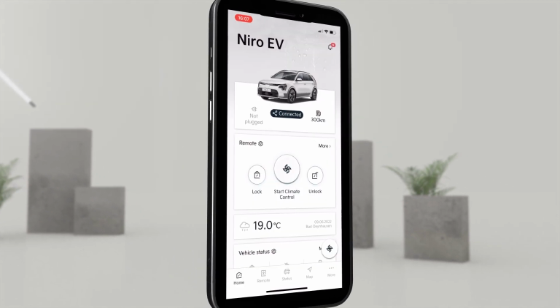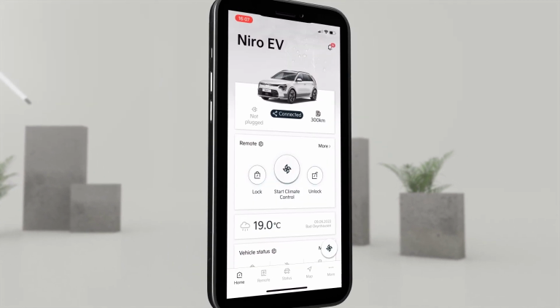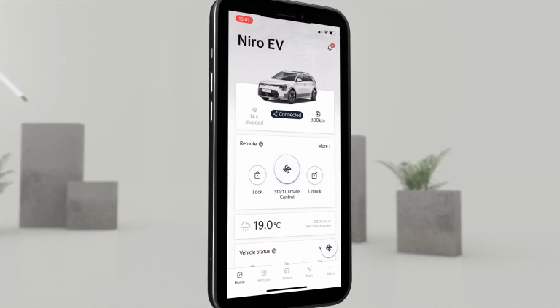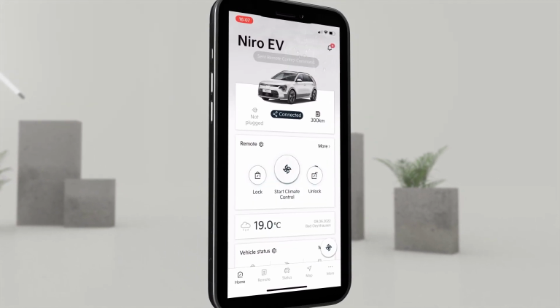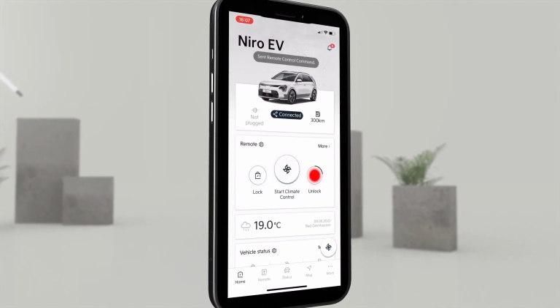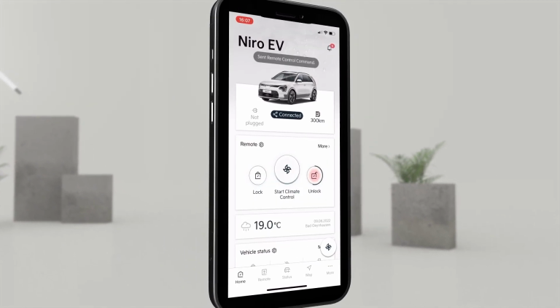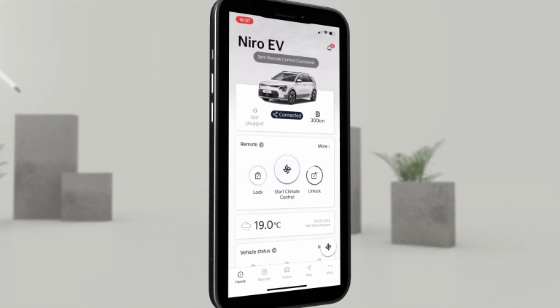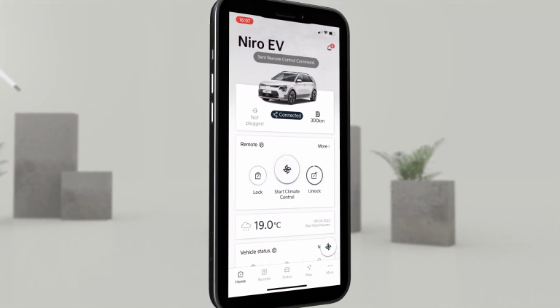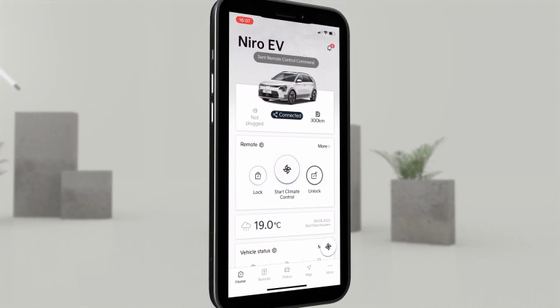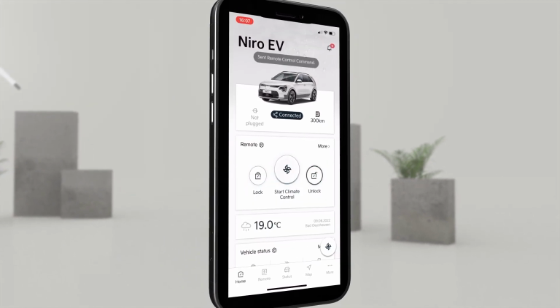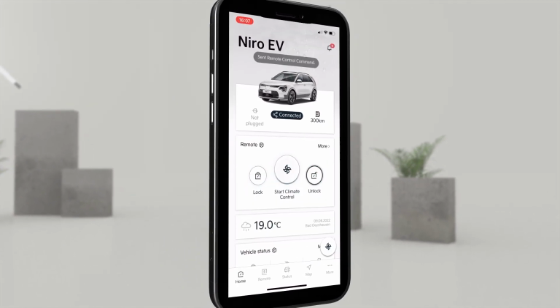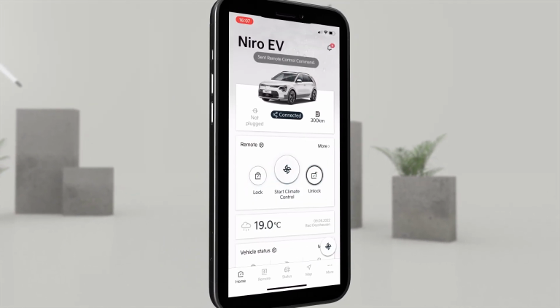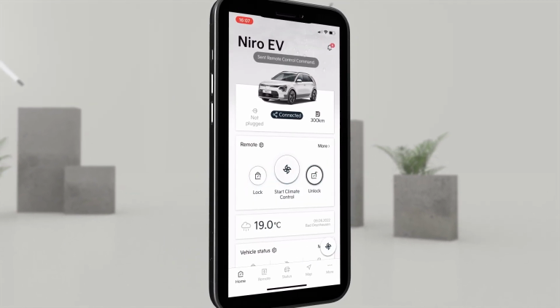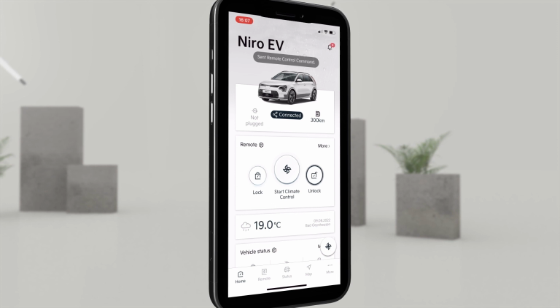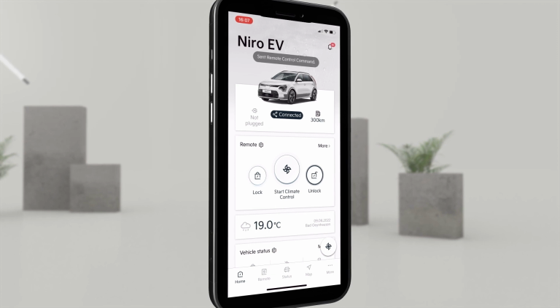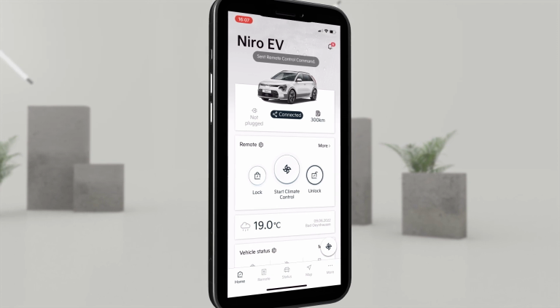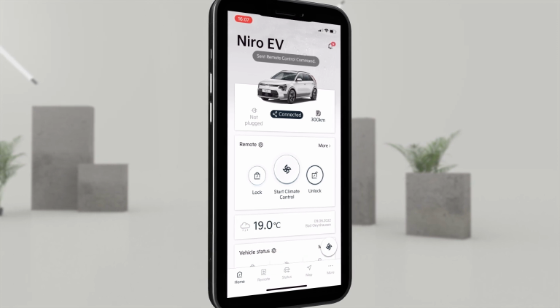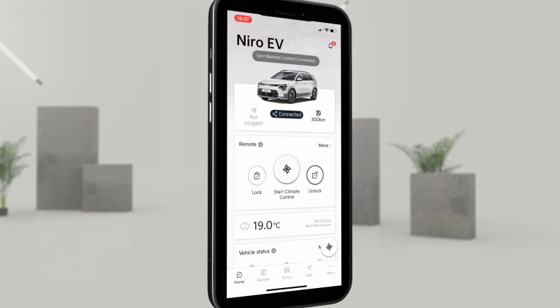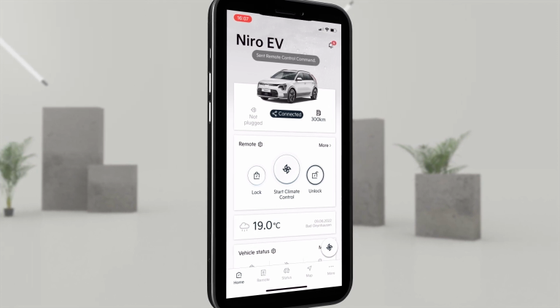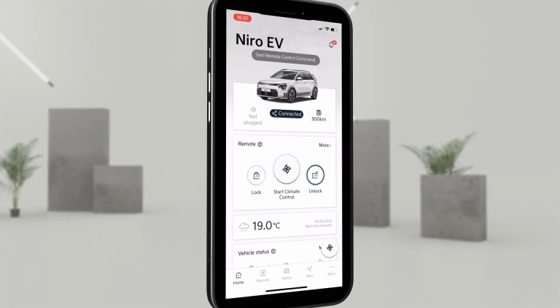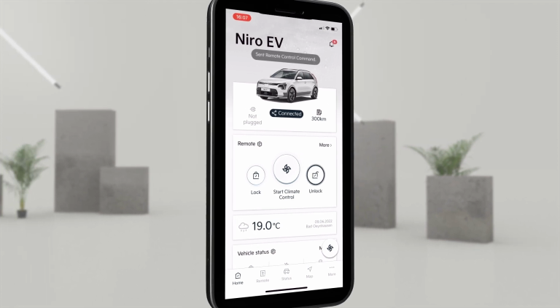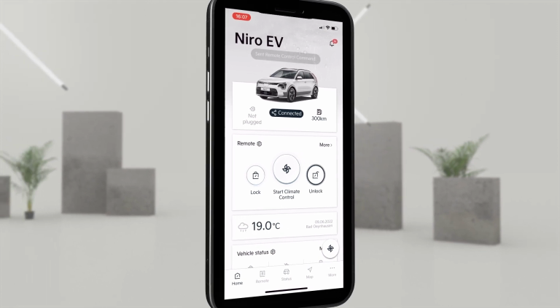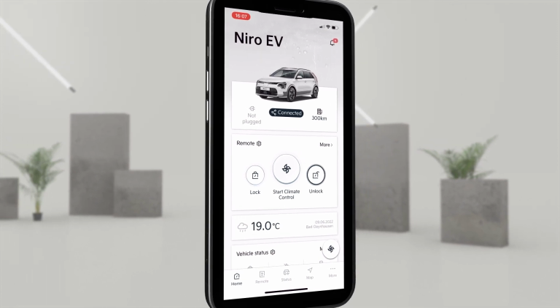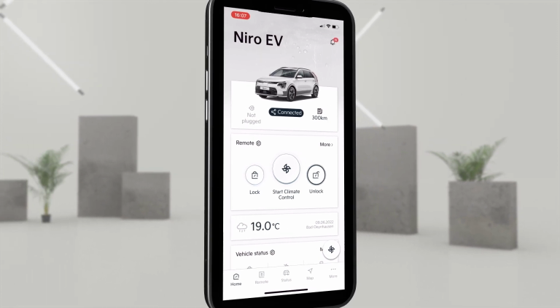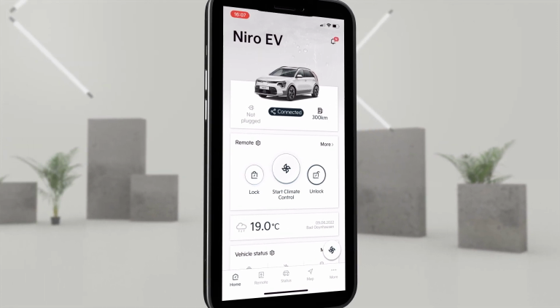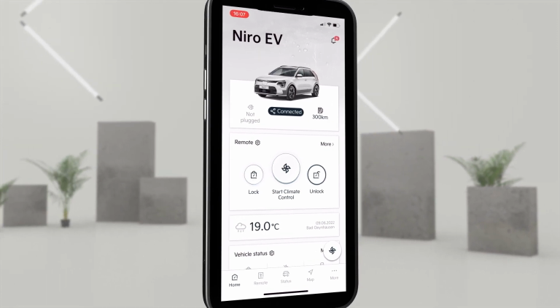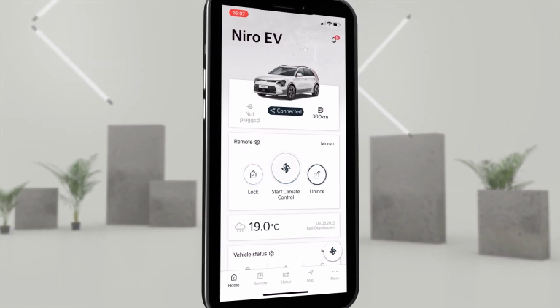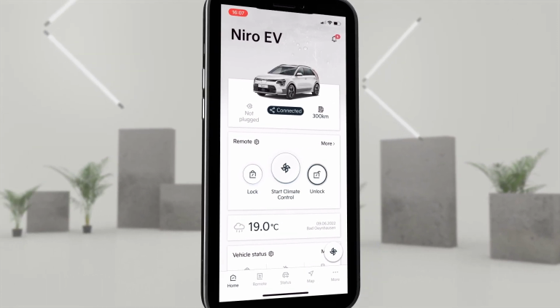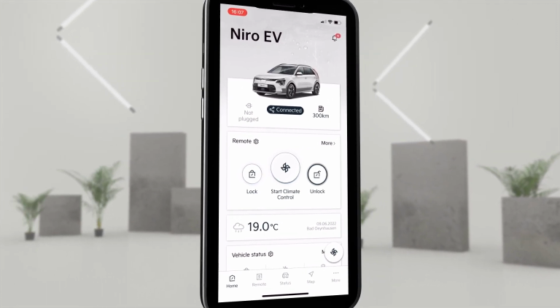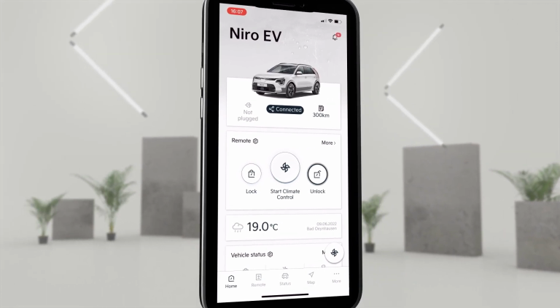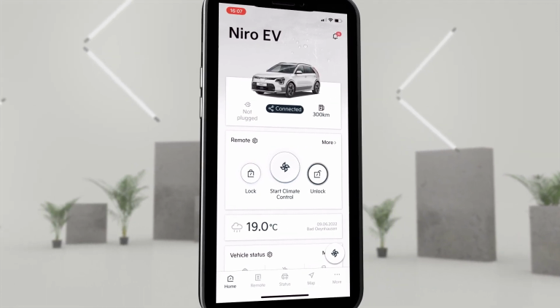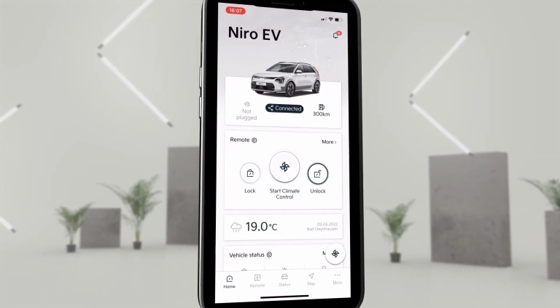If we click on unlock, the doors open immediately. Here, too, we receive an immediate confirmation via the app.